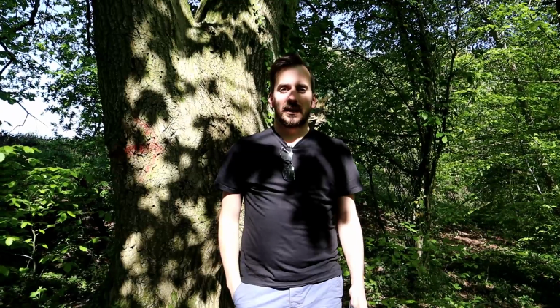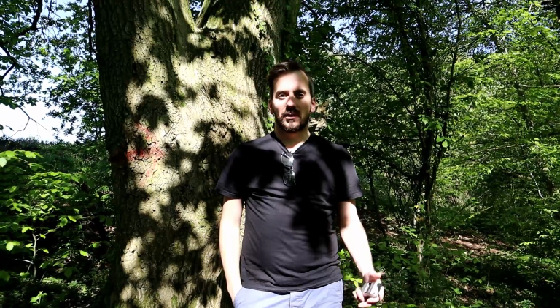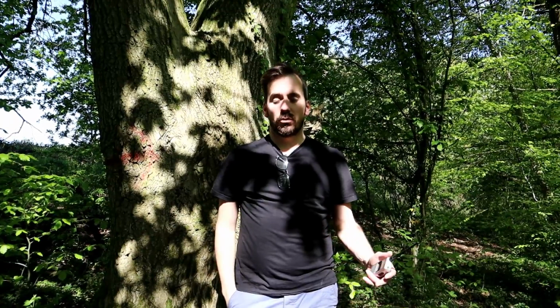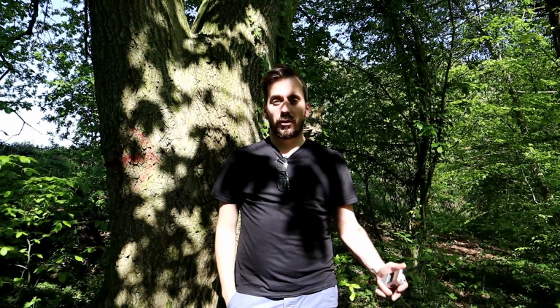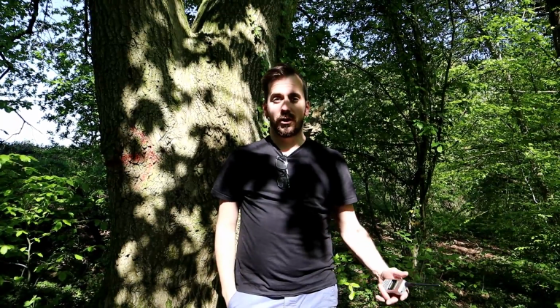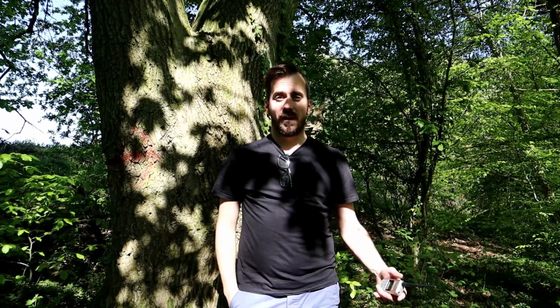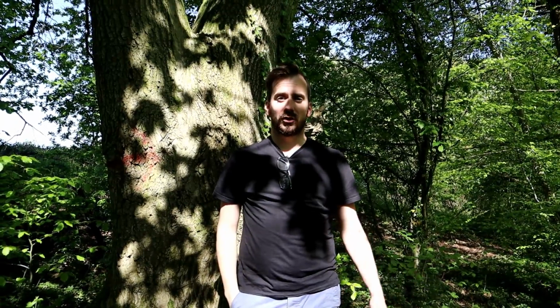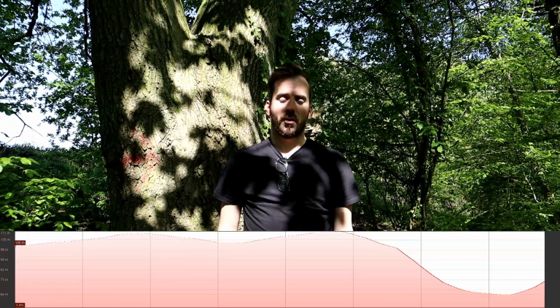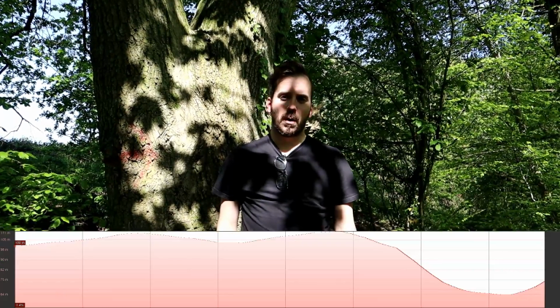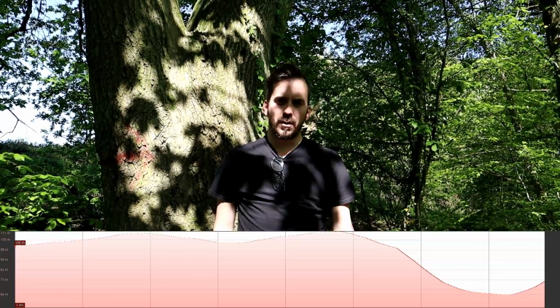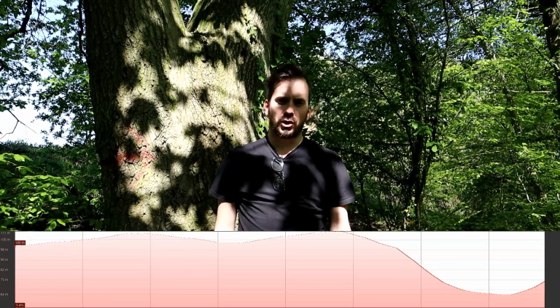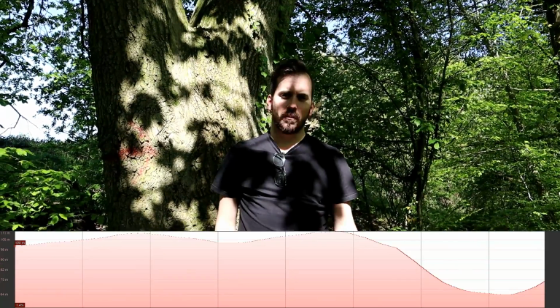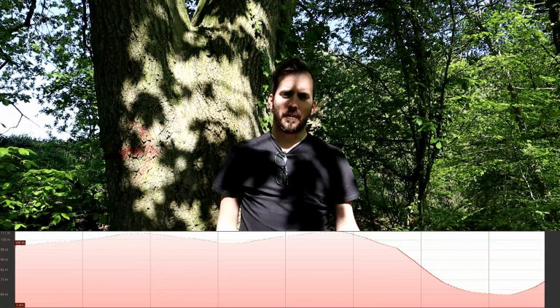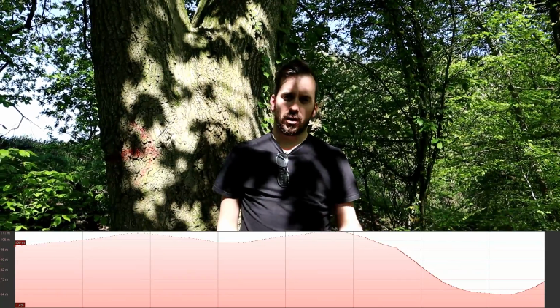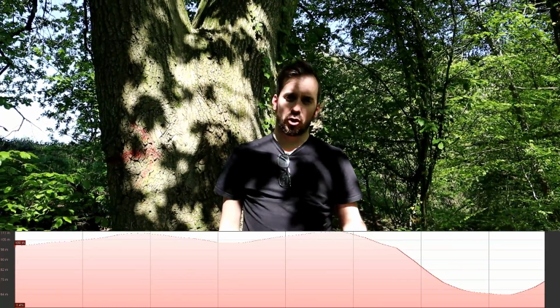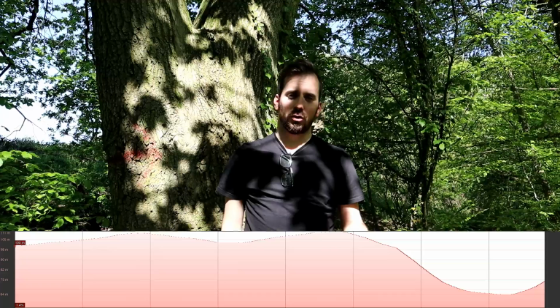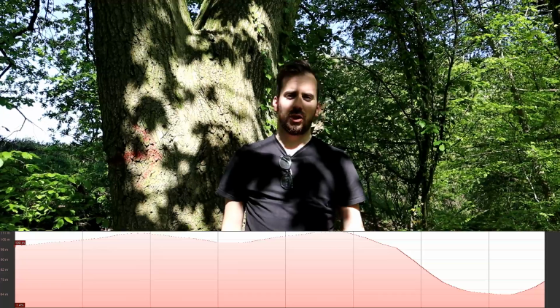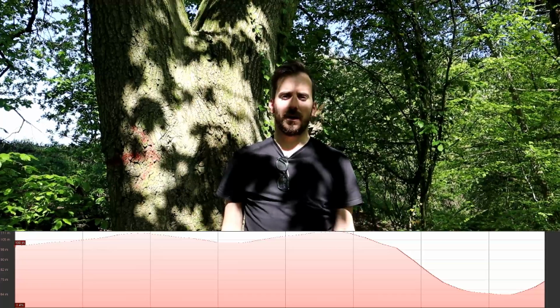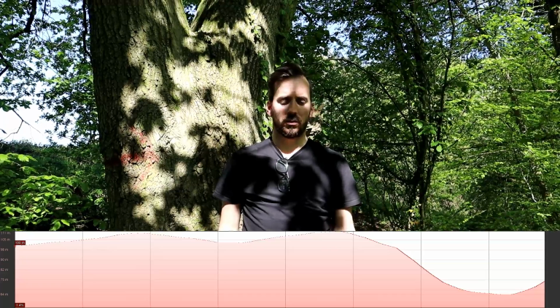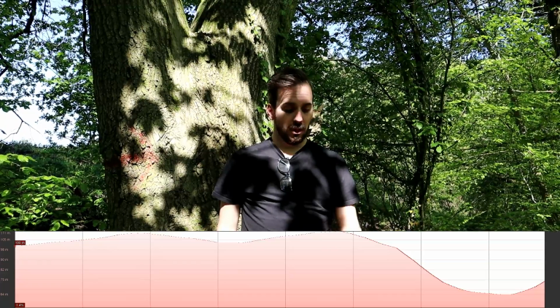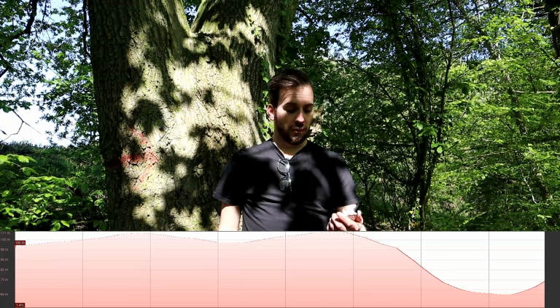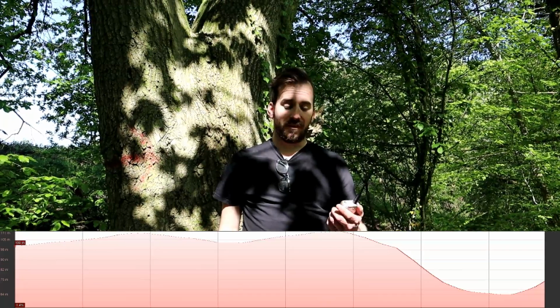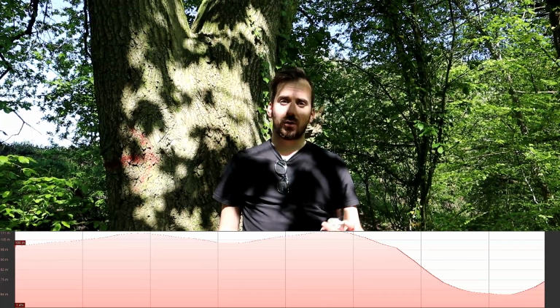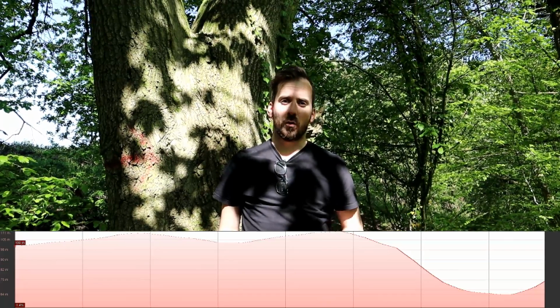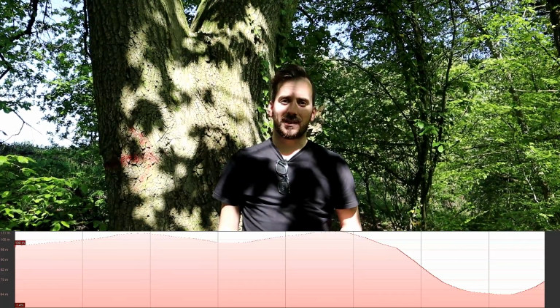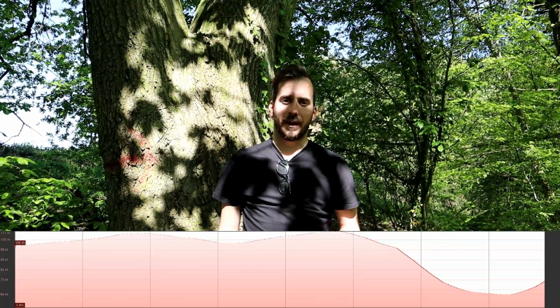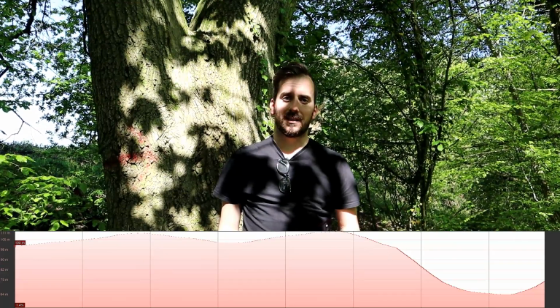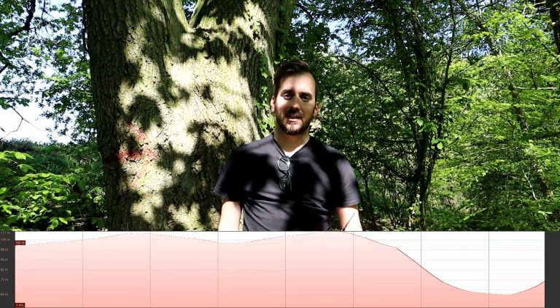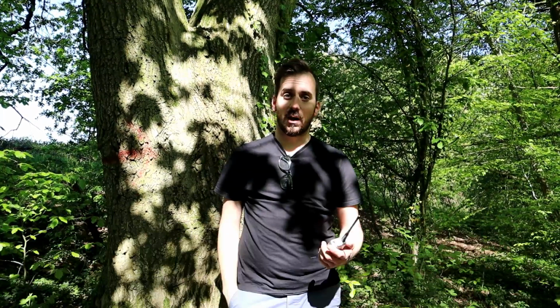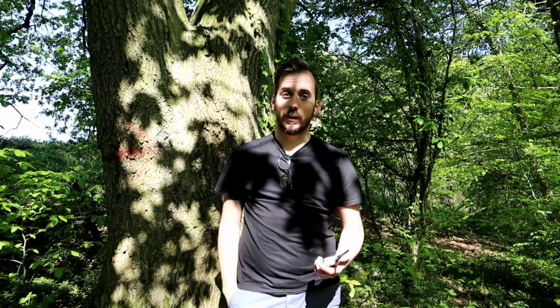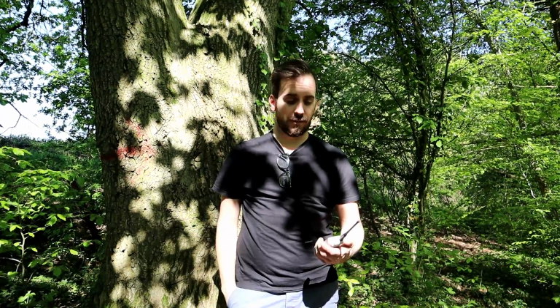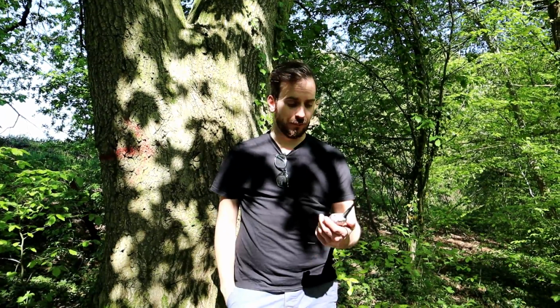Okay, so we're at the third and final spot now, around the two mile mark, just under two miles. We're going to put a final call back to base and see how well we get through.